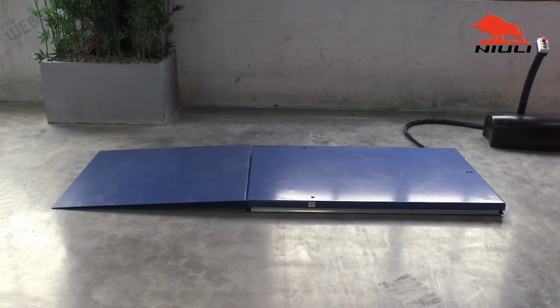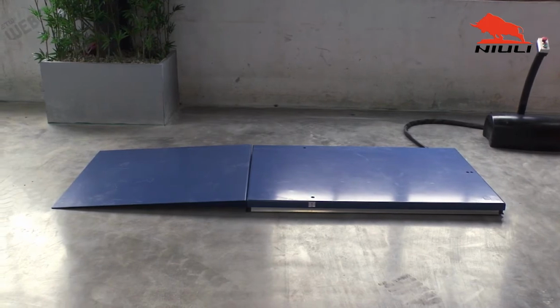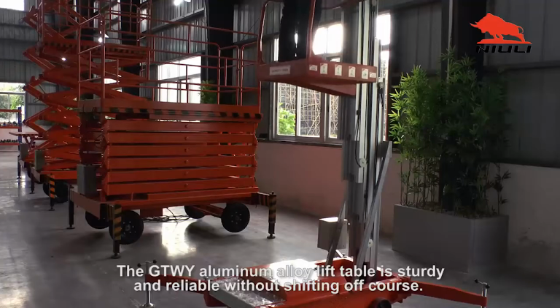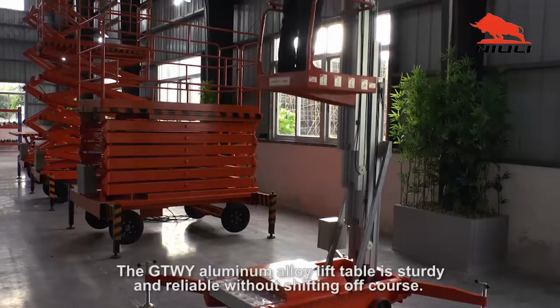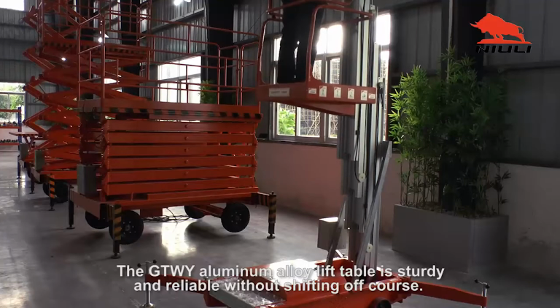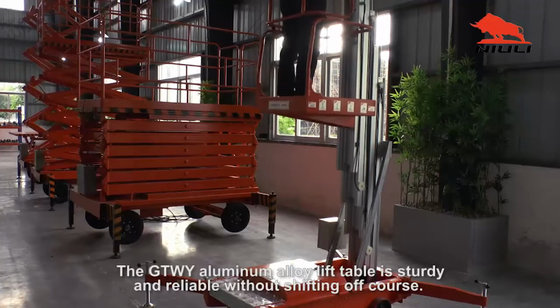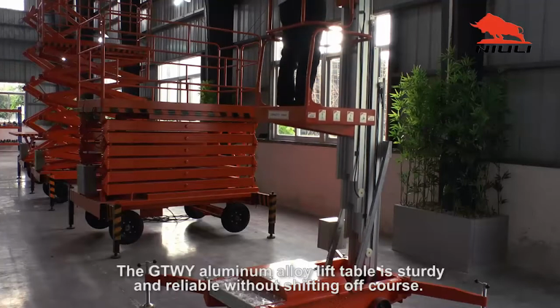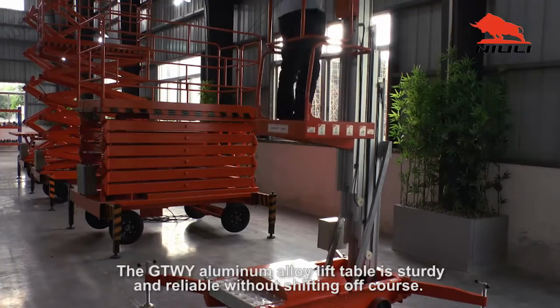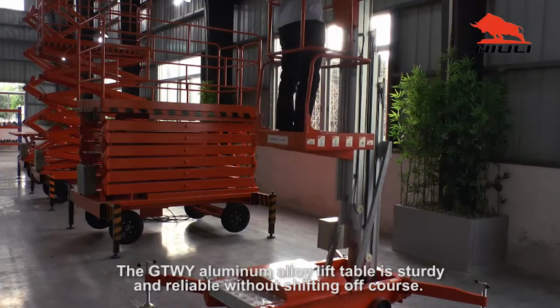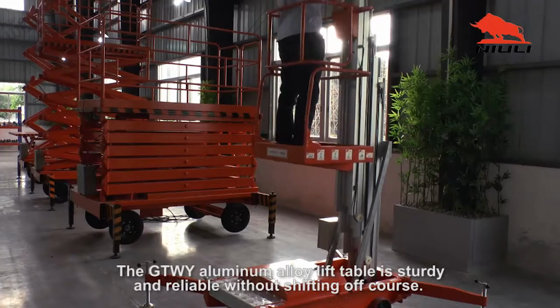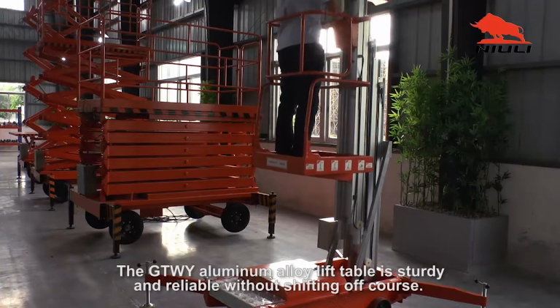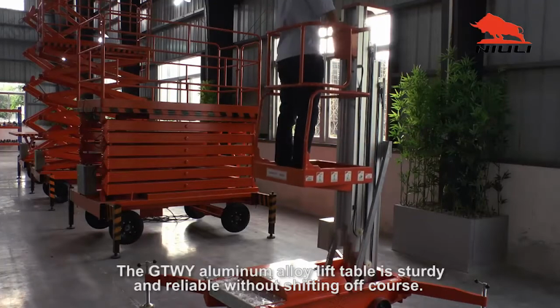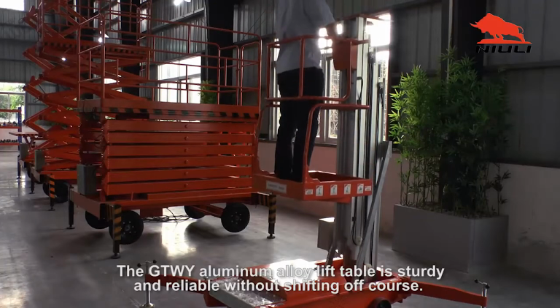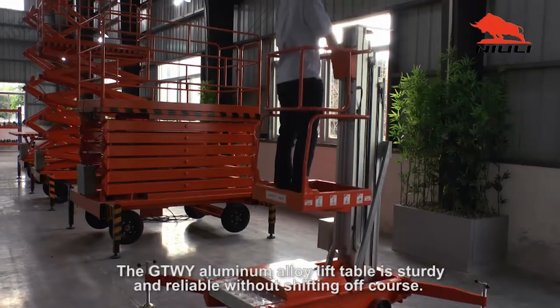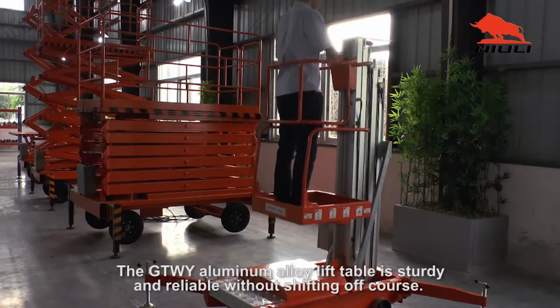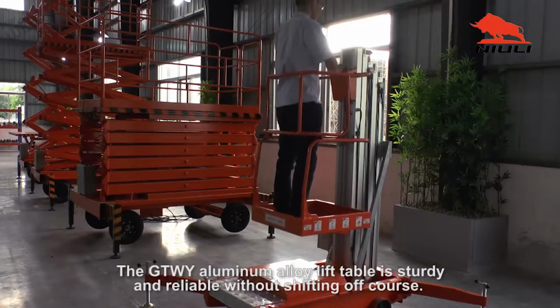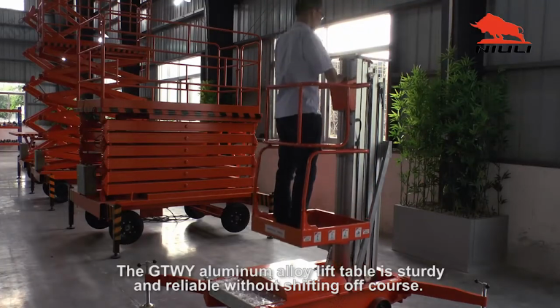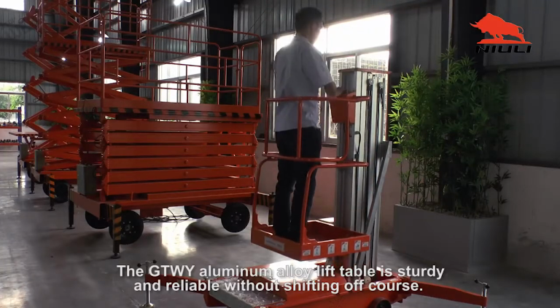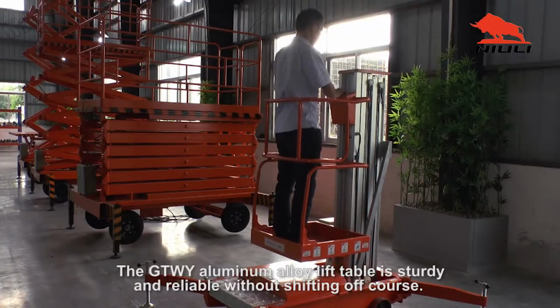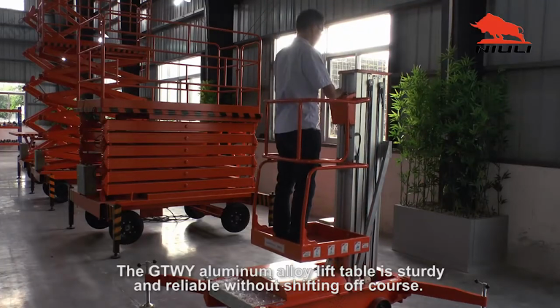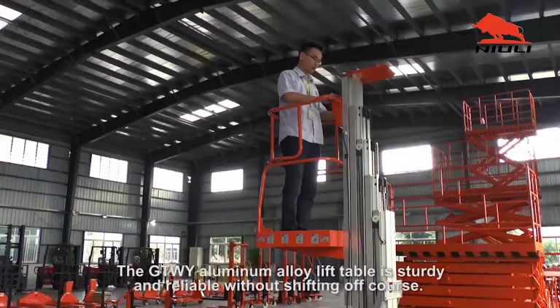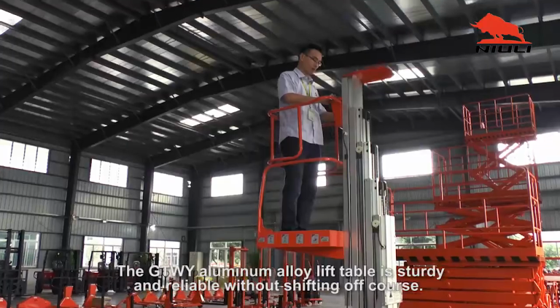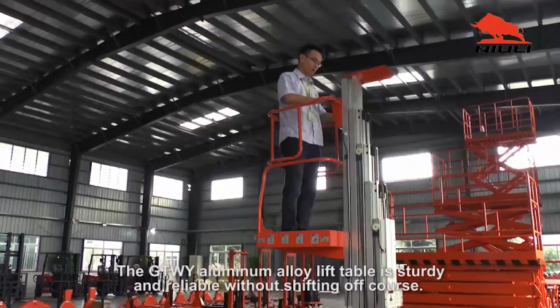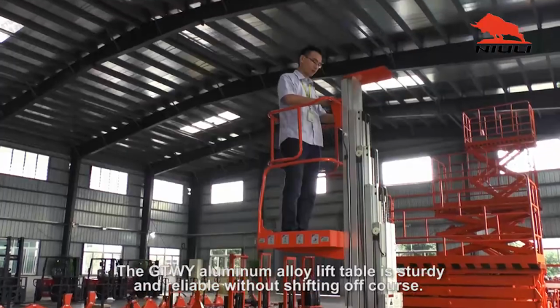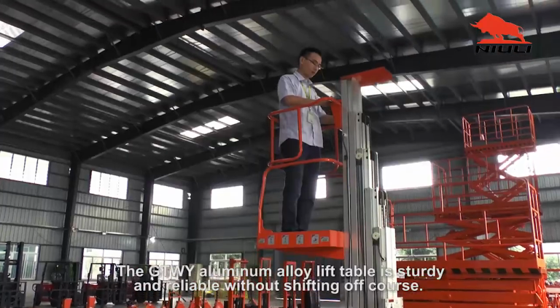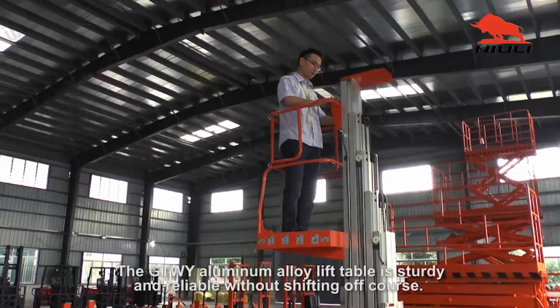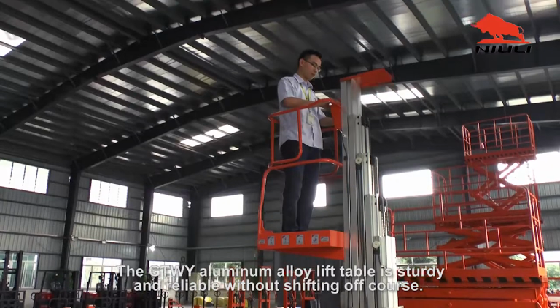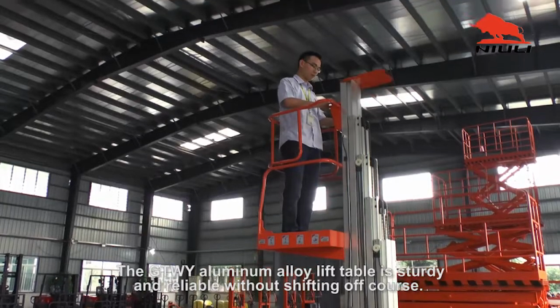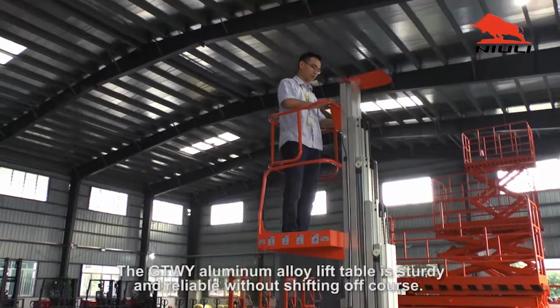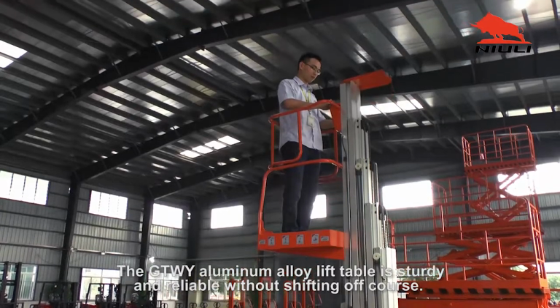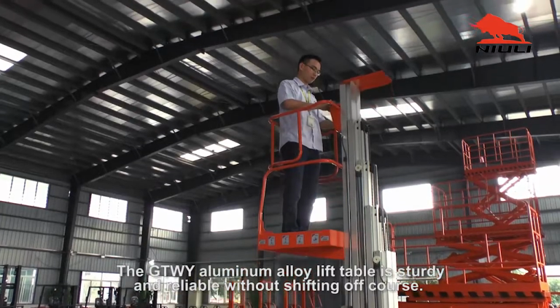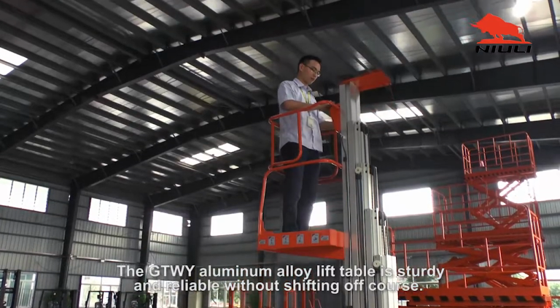The GTWY aluminum alloy lift table is sturdy and reliable without shifting off course.